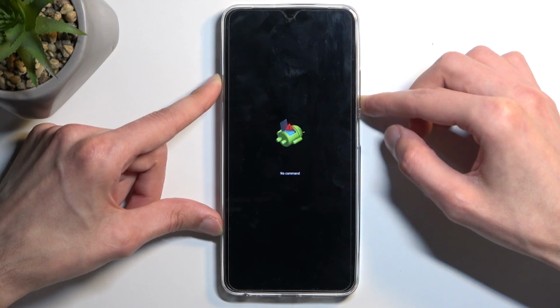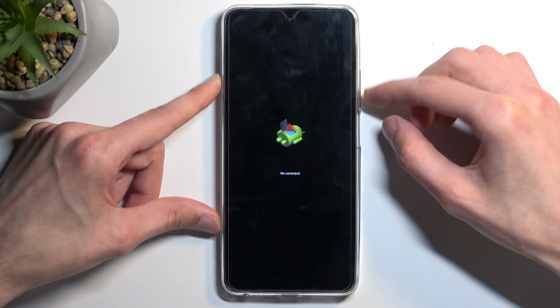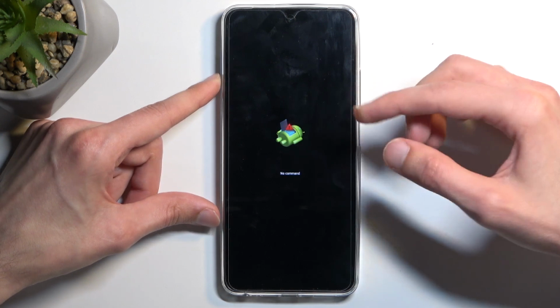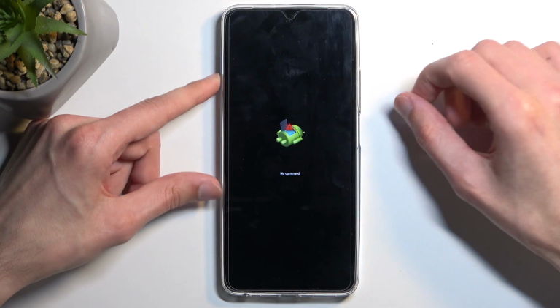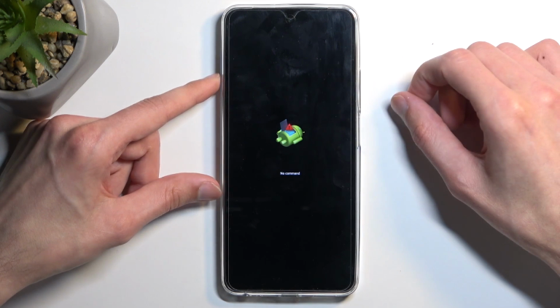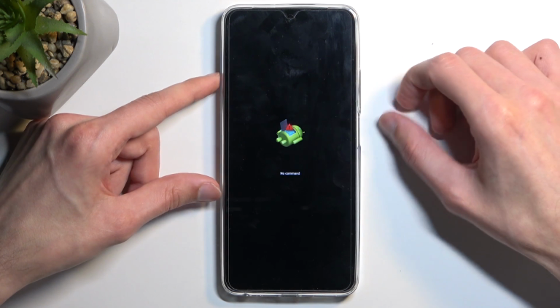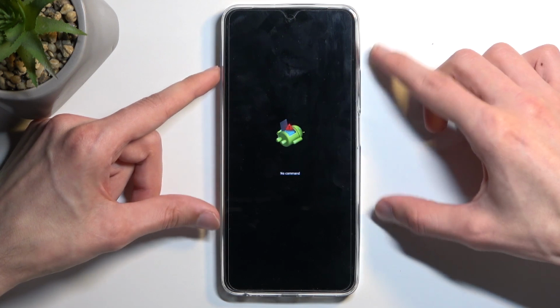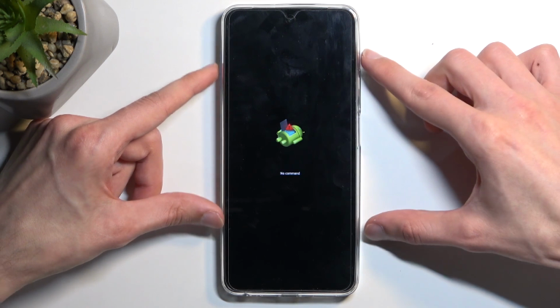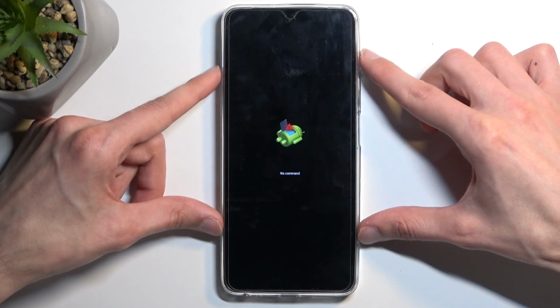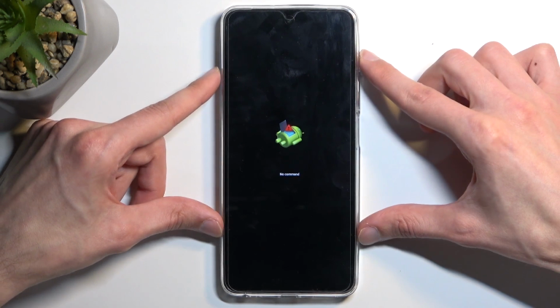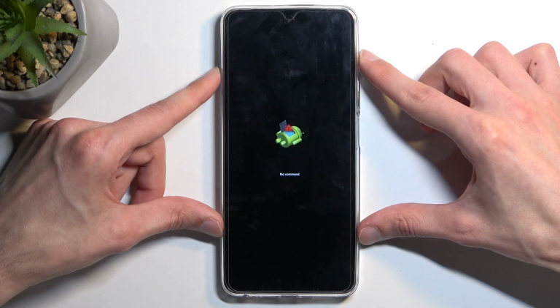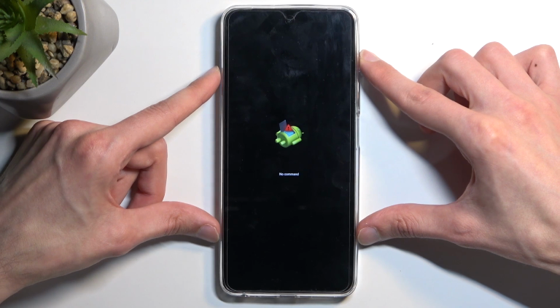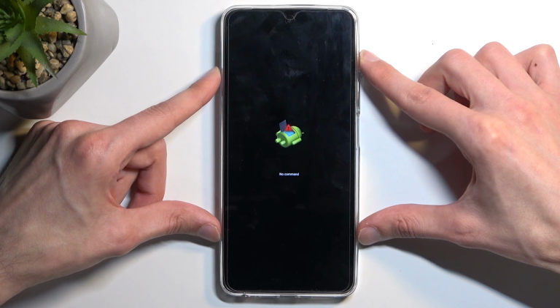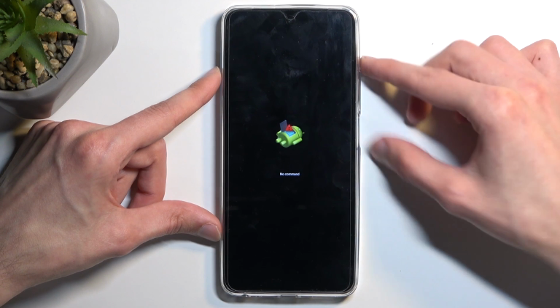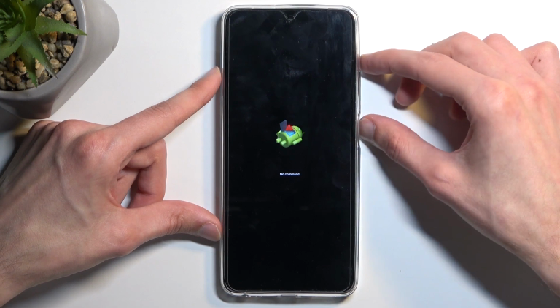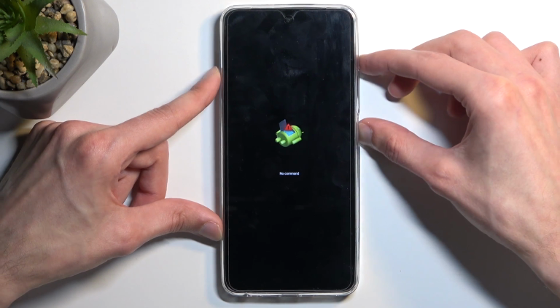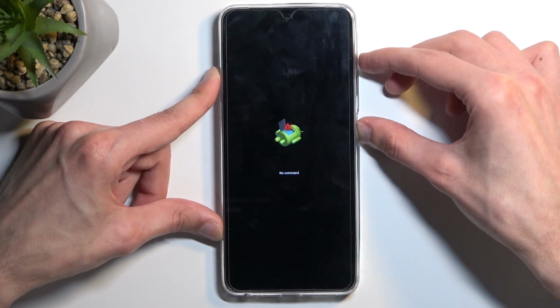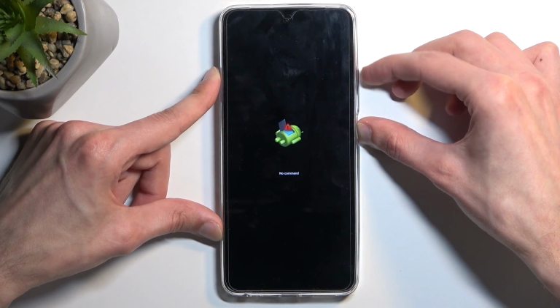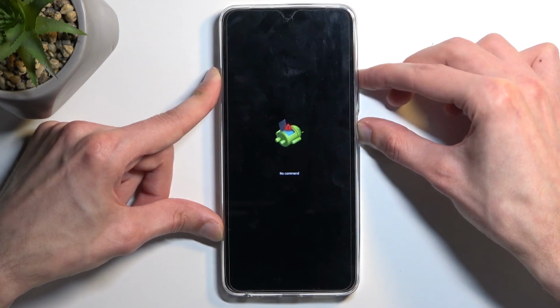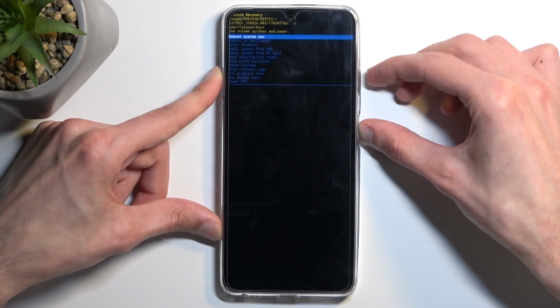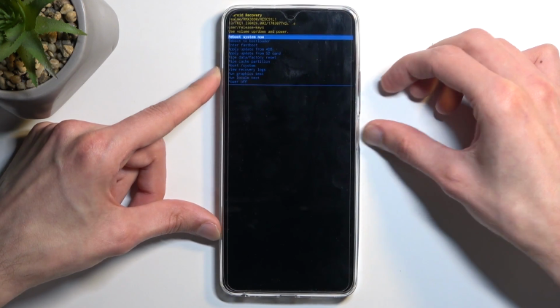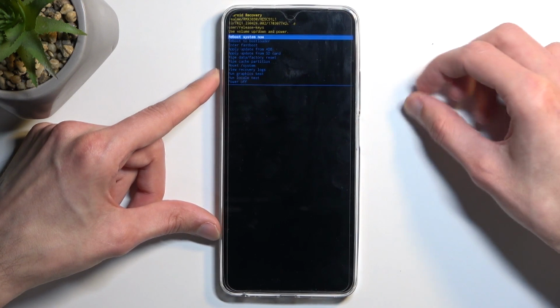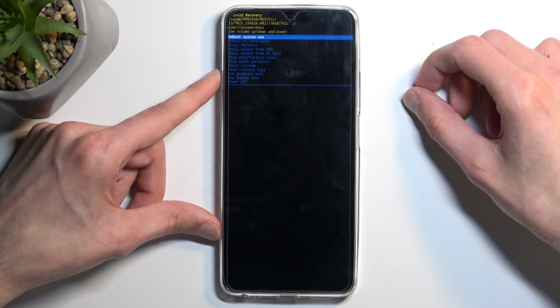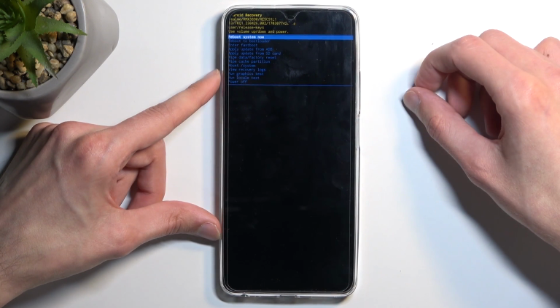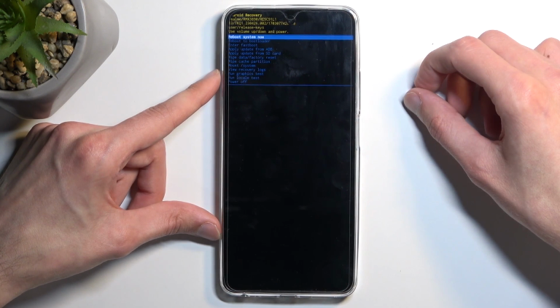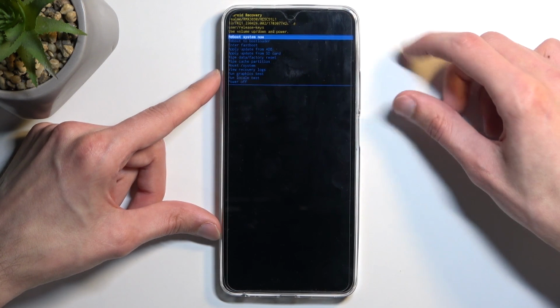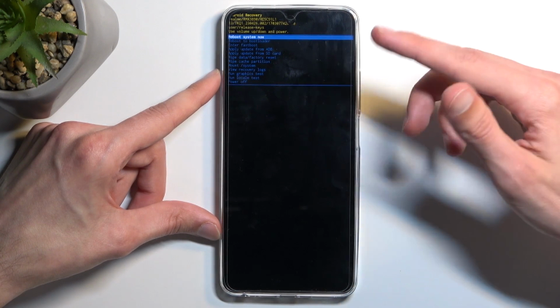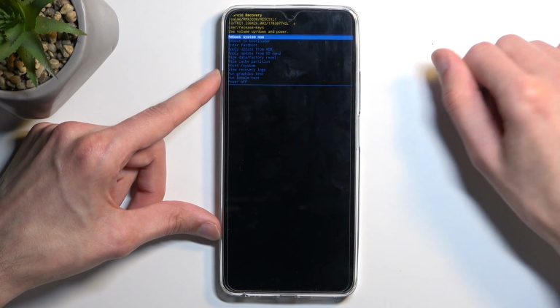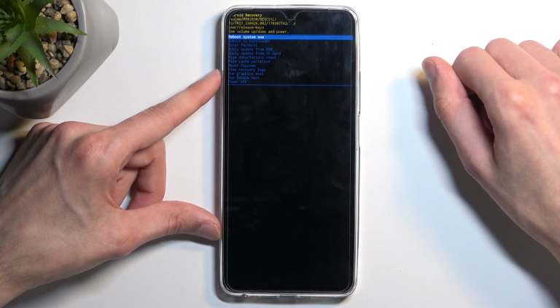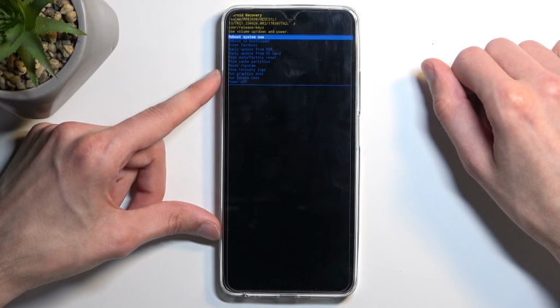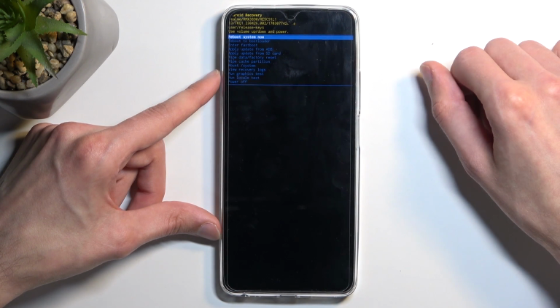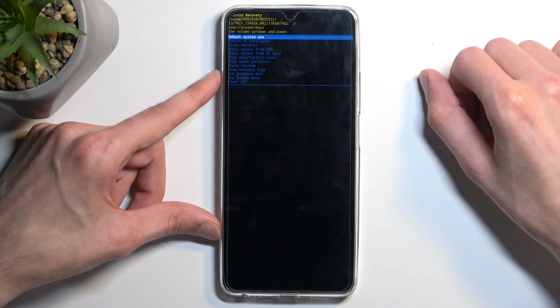Next, you will see Android with no command, so to get past this, you want to hold your power button, press volume up once, and this will then redirect us to the recovery mode.